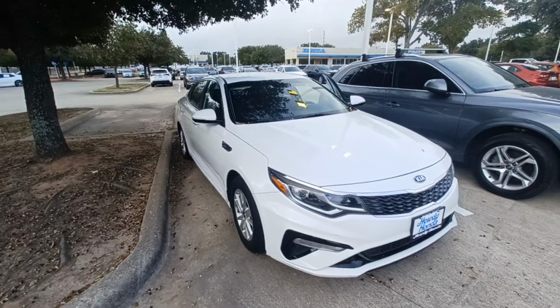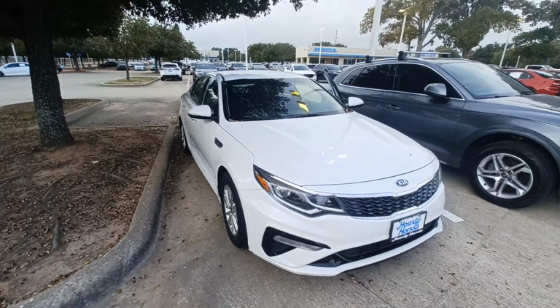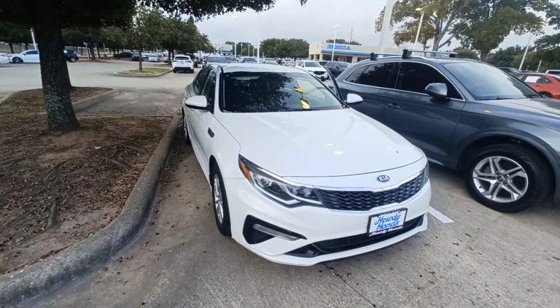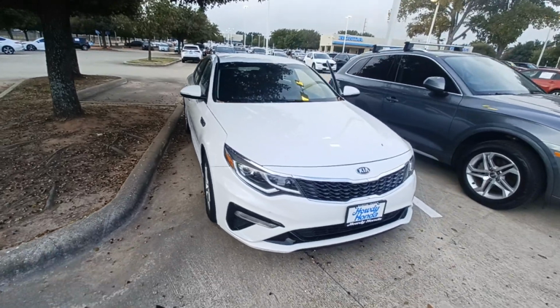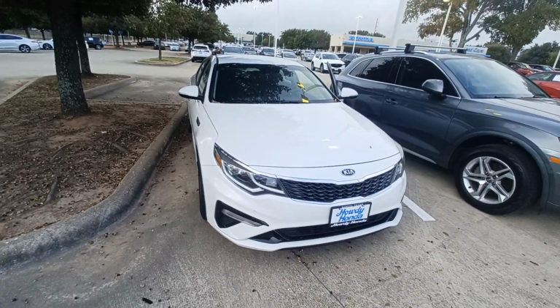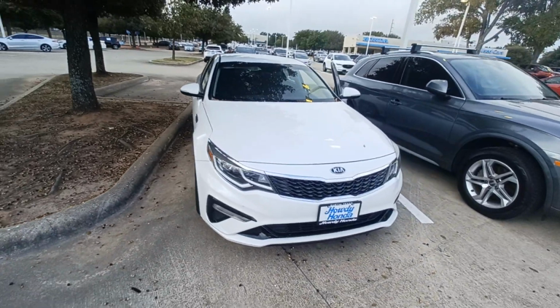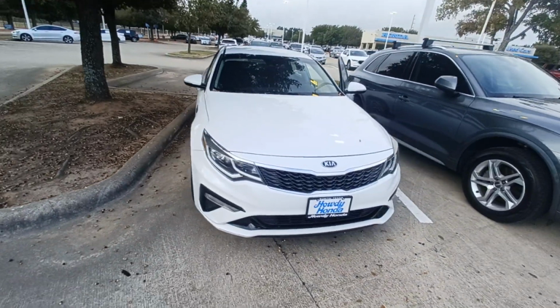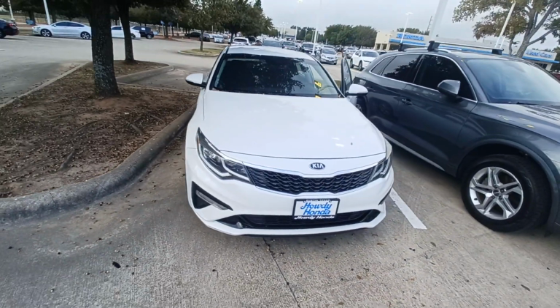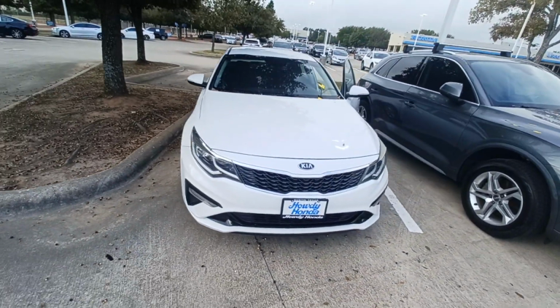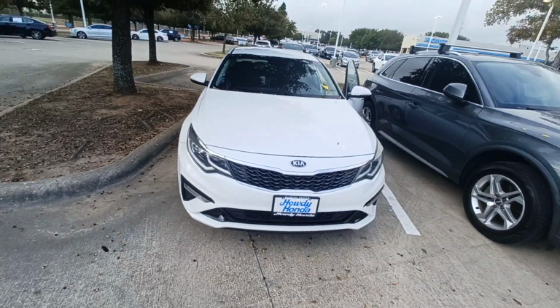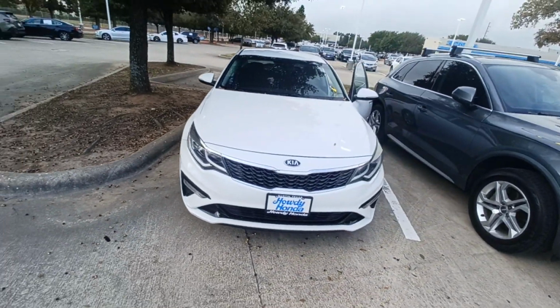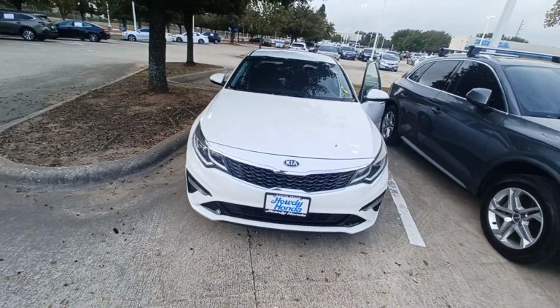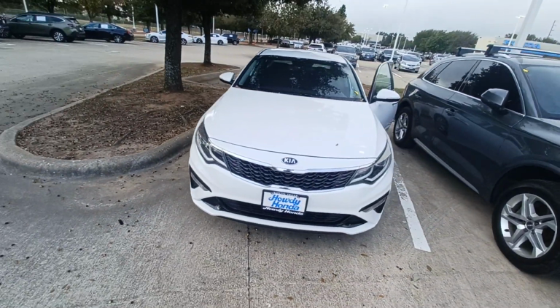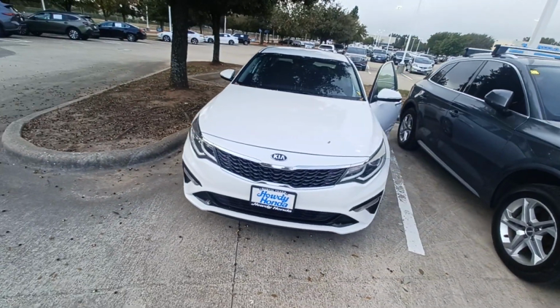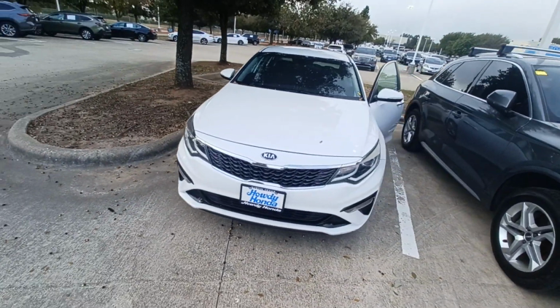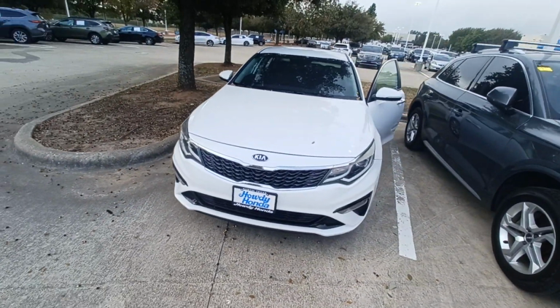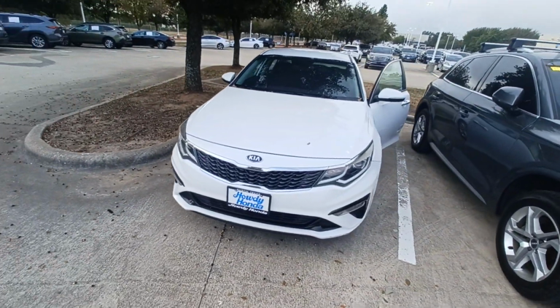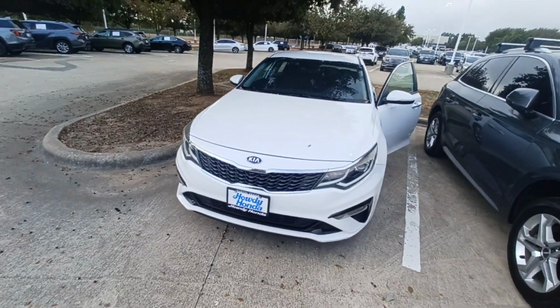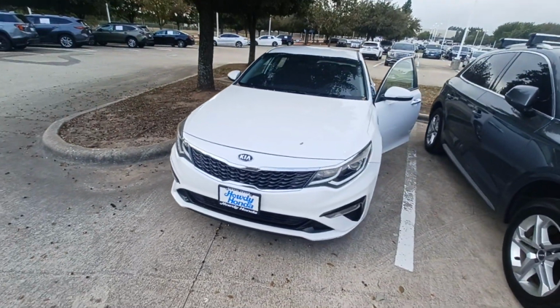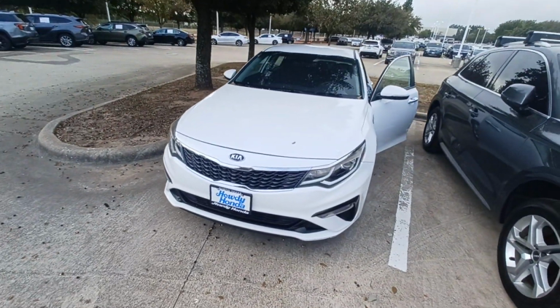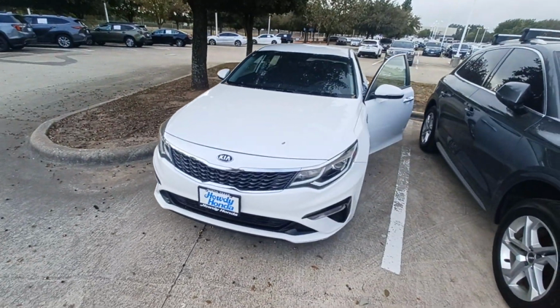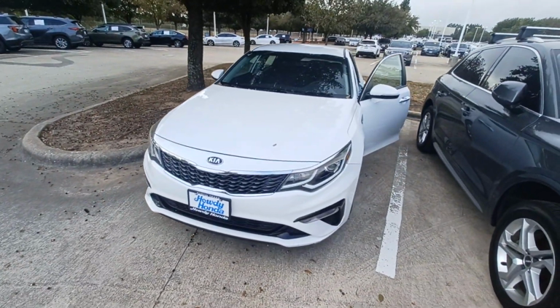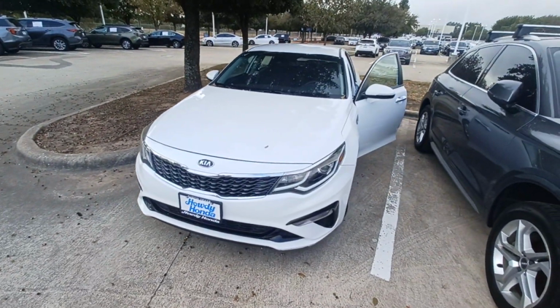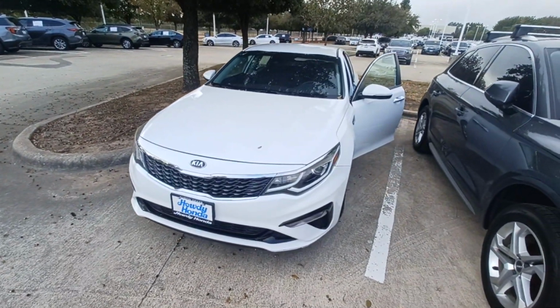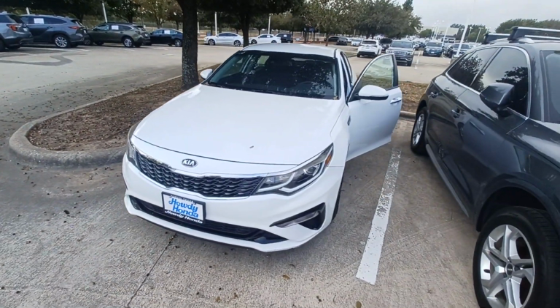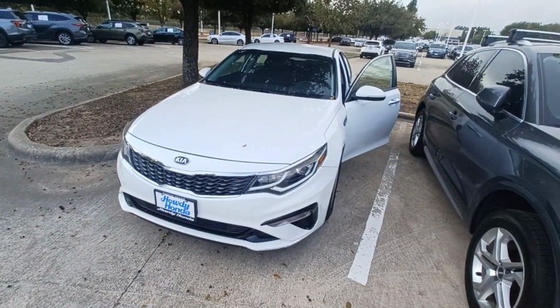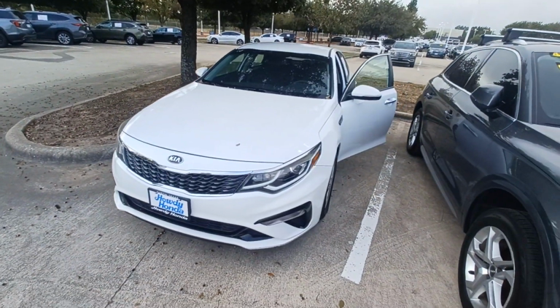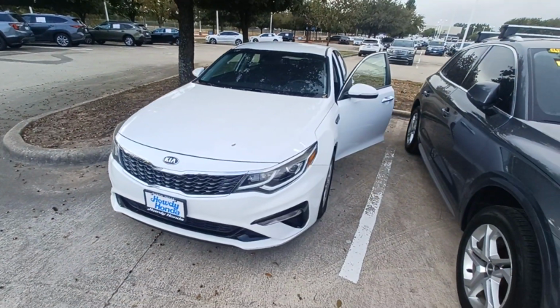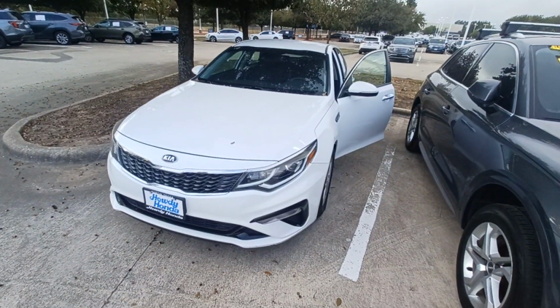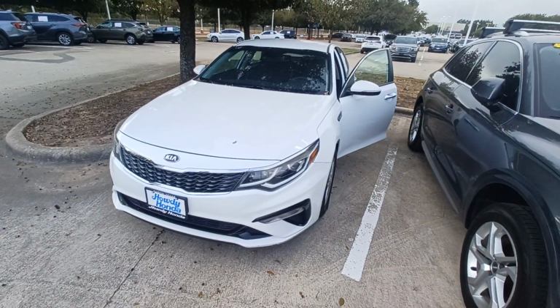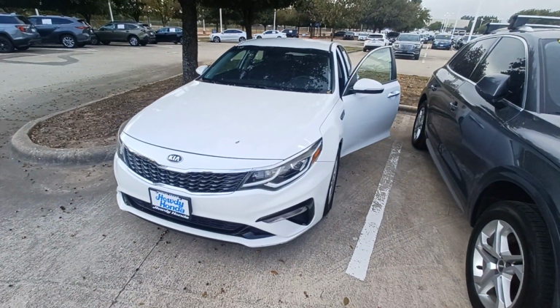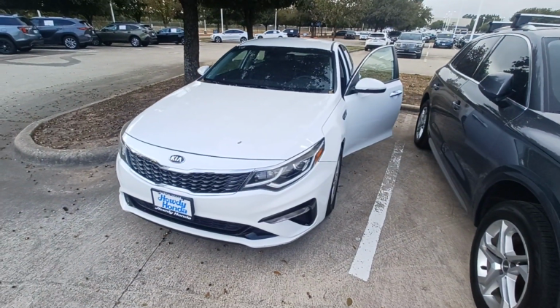And that's my 2019 Kia Optima, and I'm Jason down here at Howdy Honda.